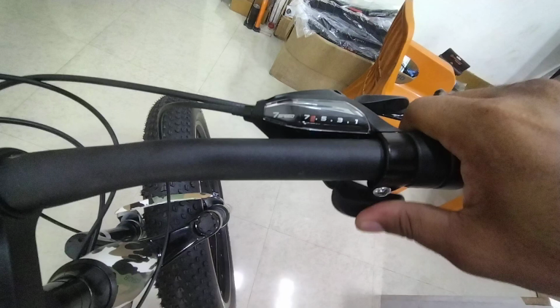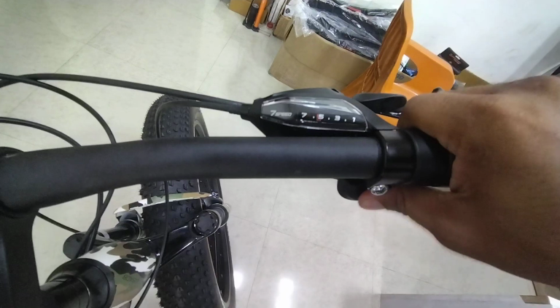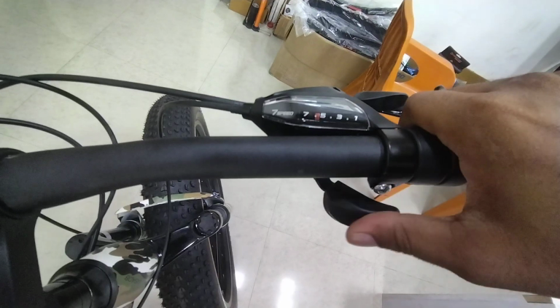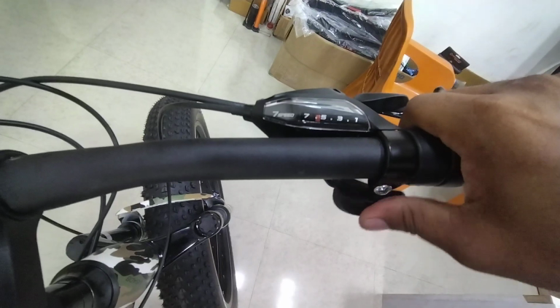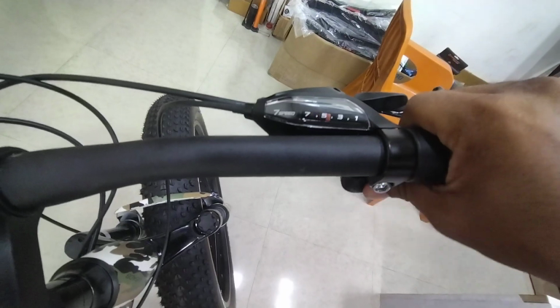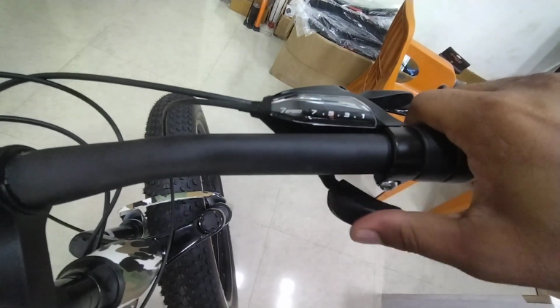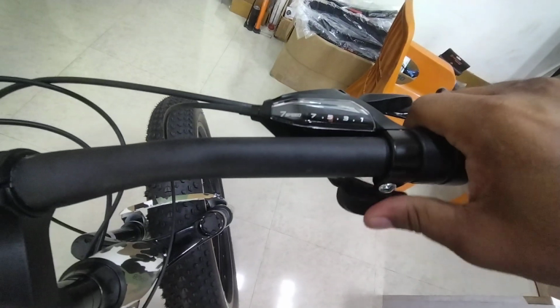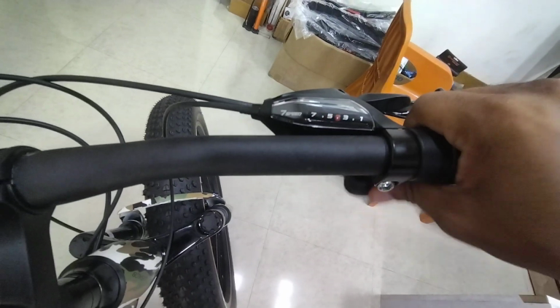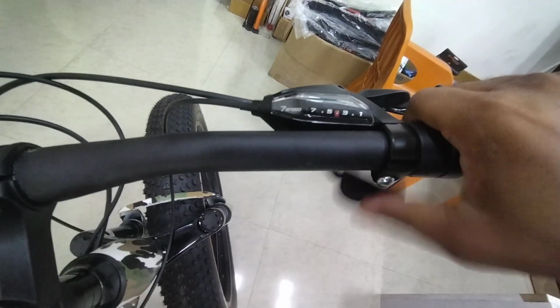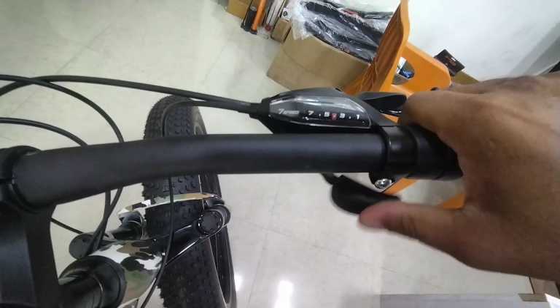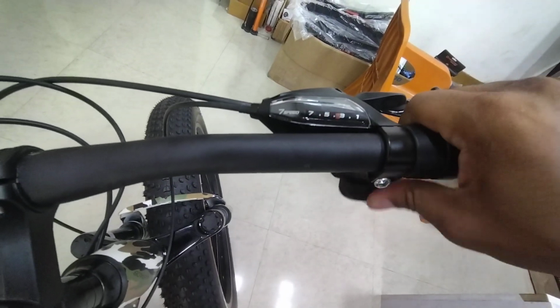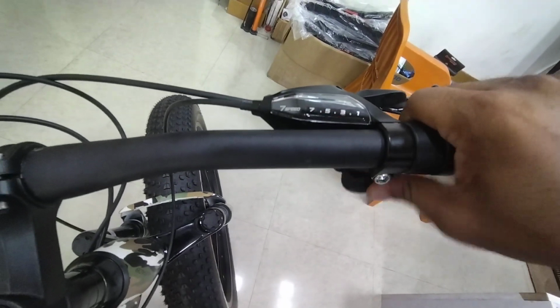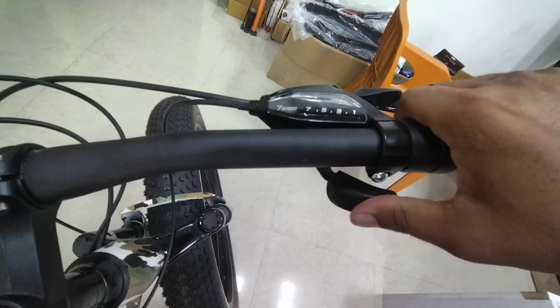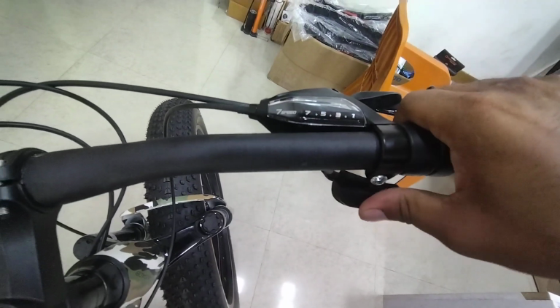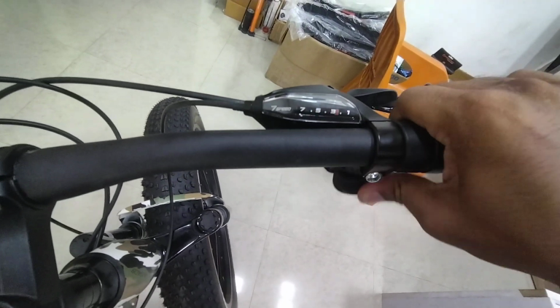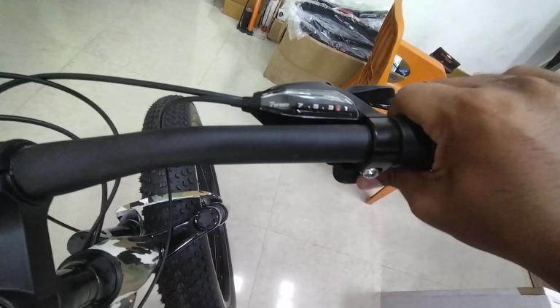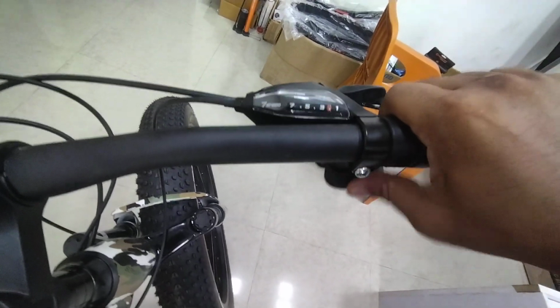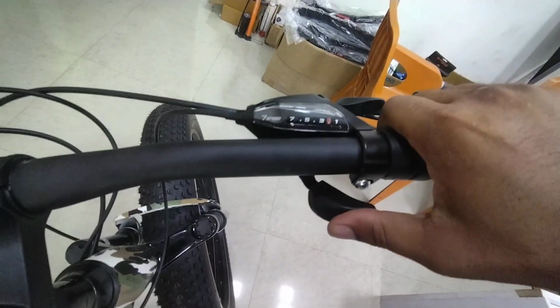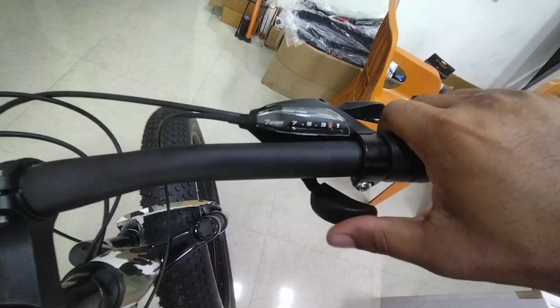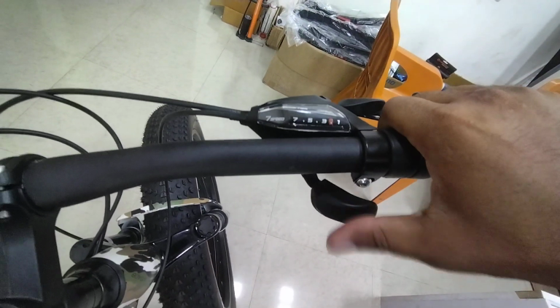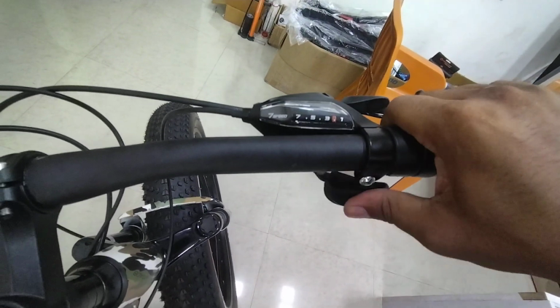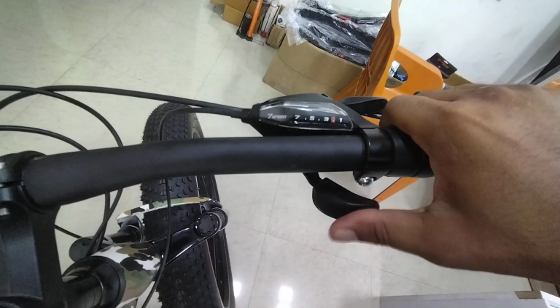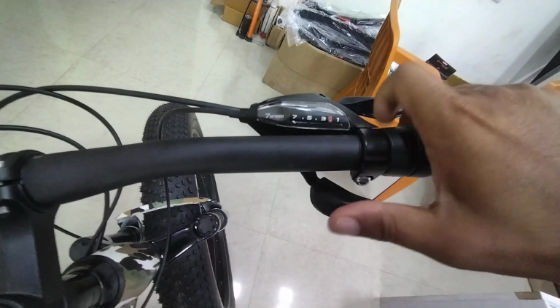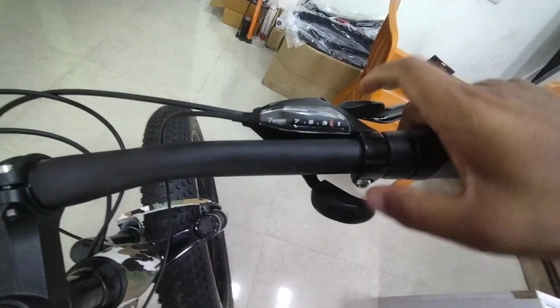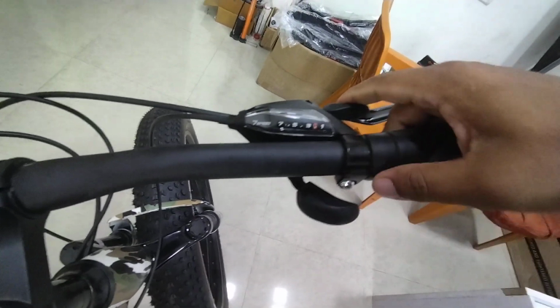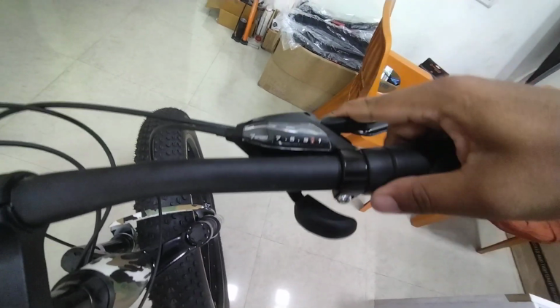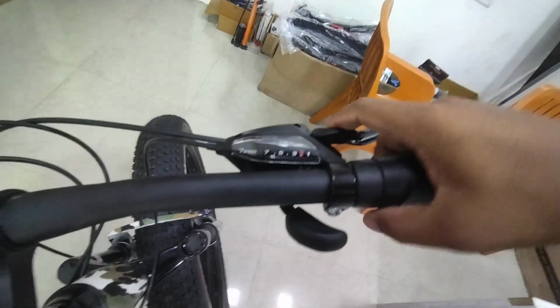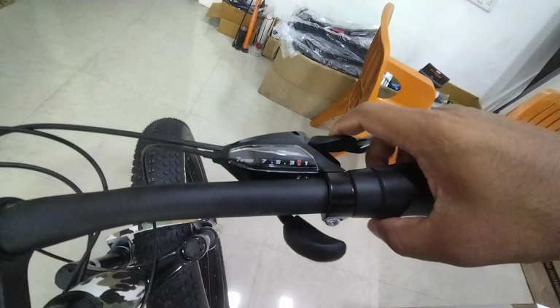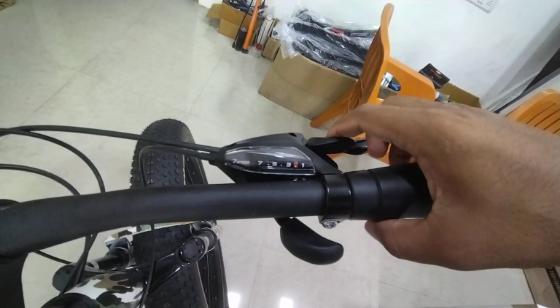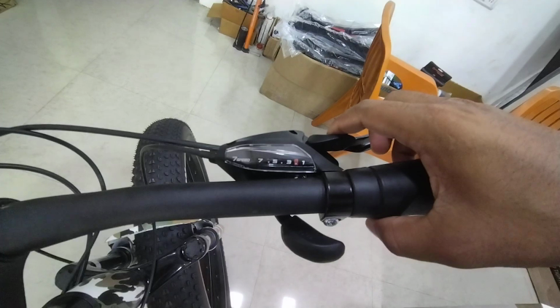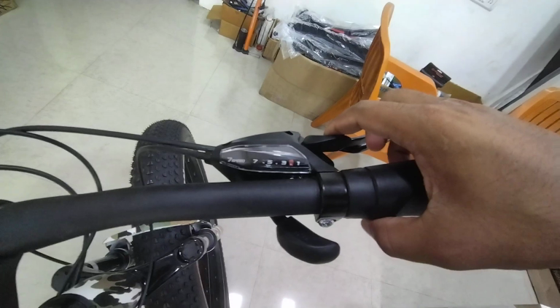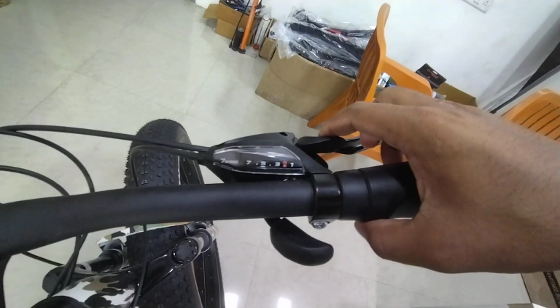This is 7, 6, 5, 4, 3, 2, 1. This is the finger.